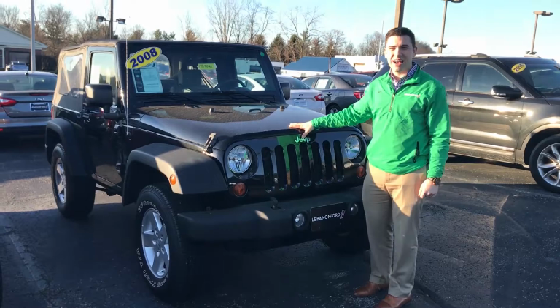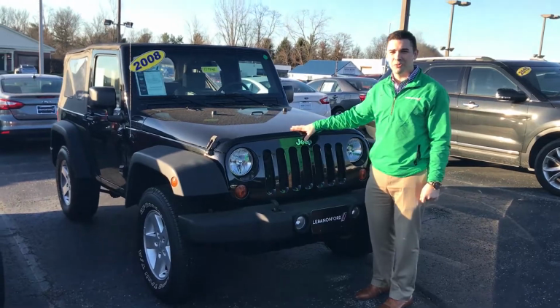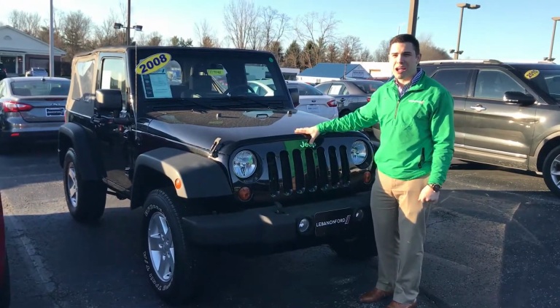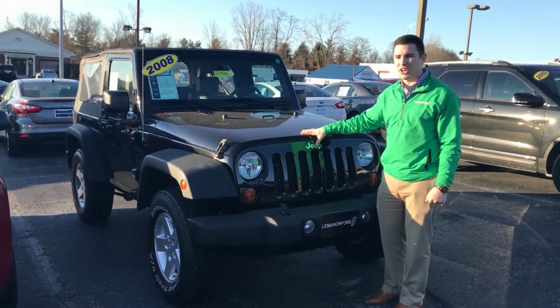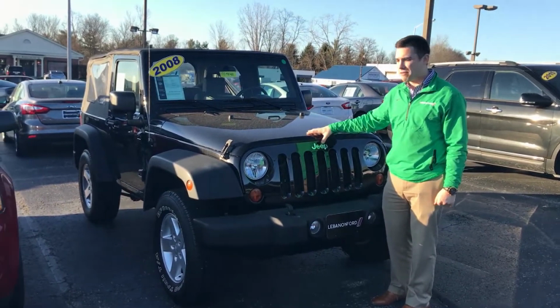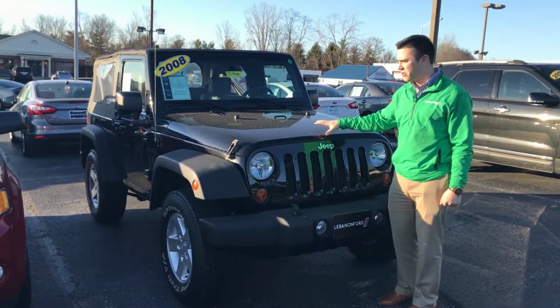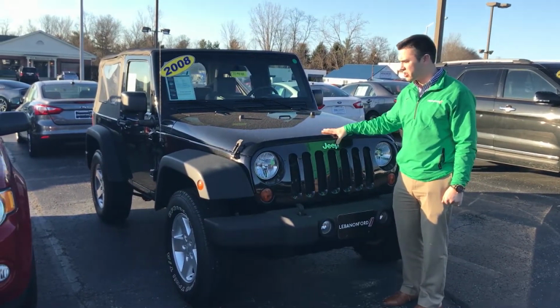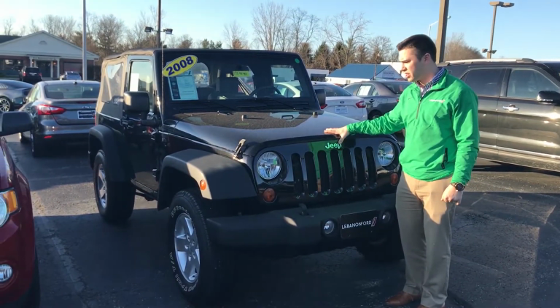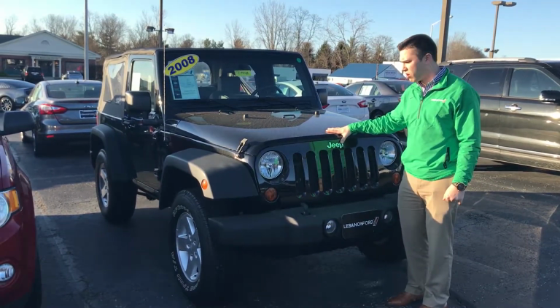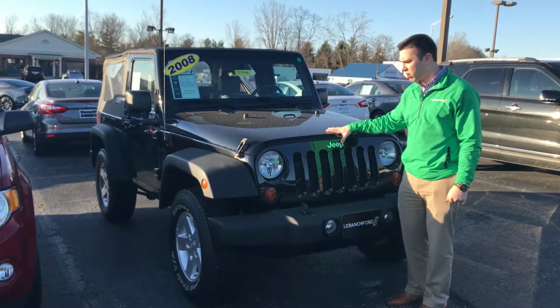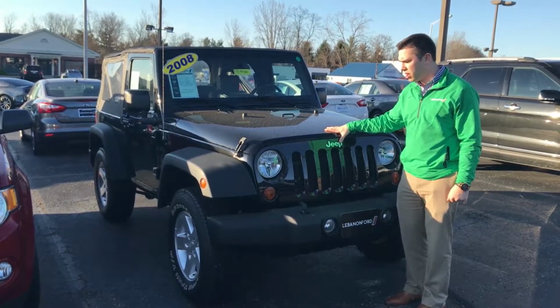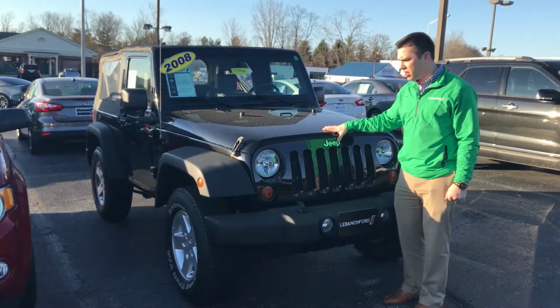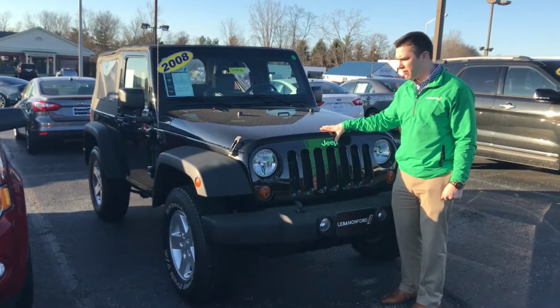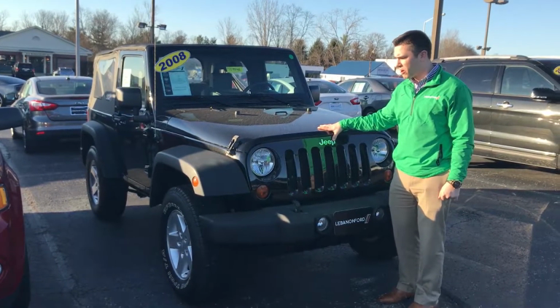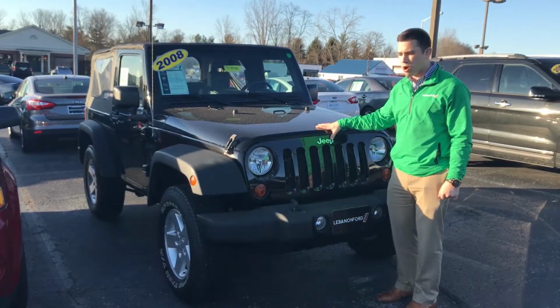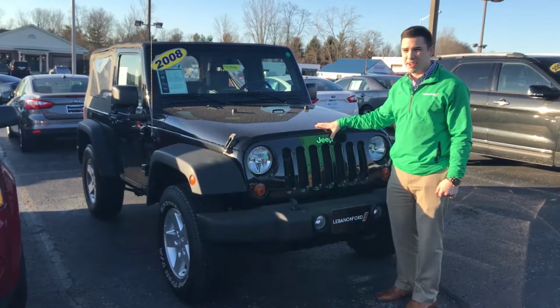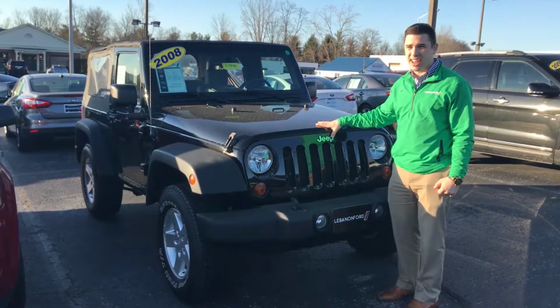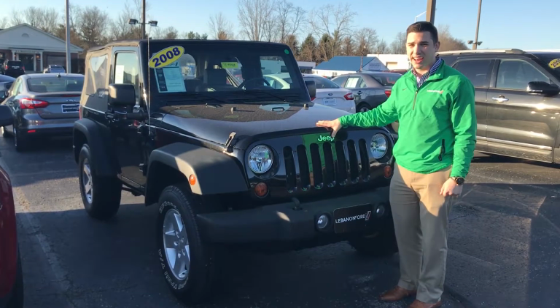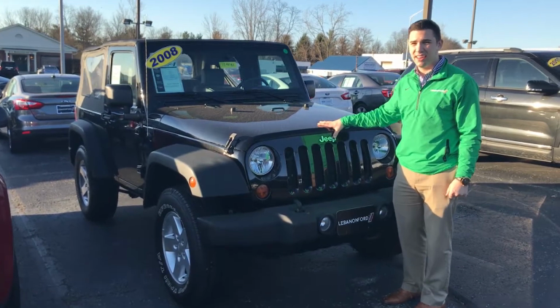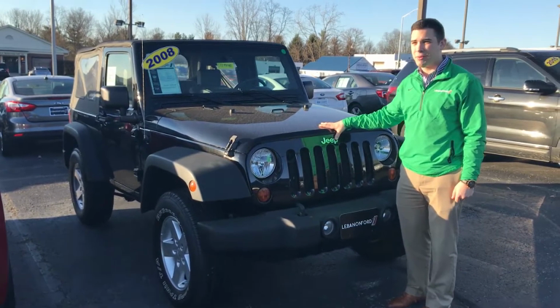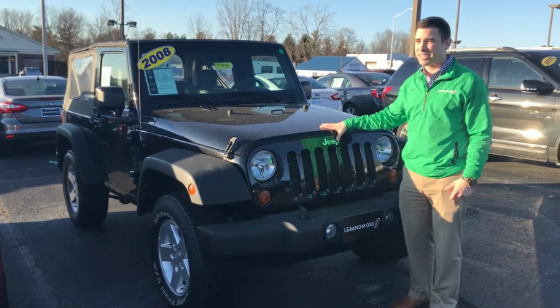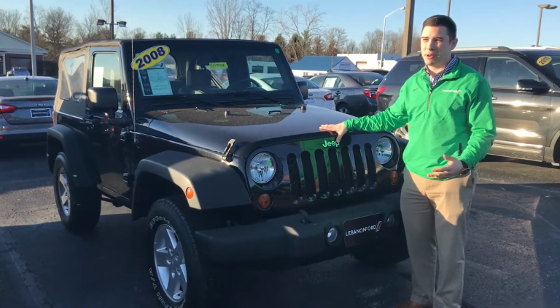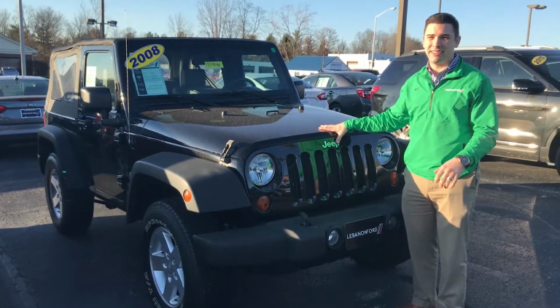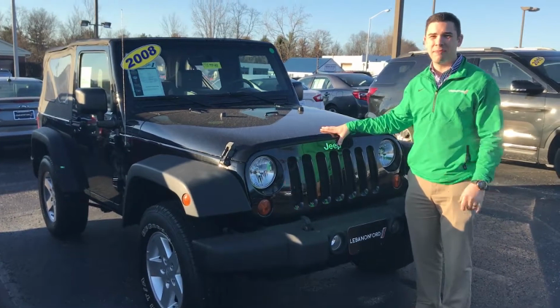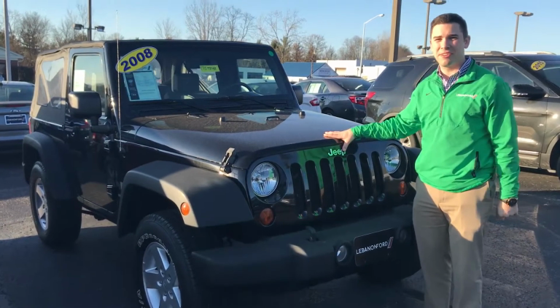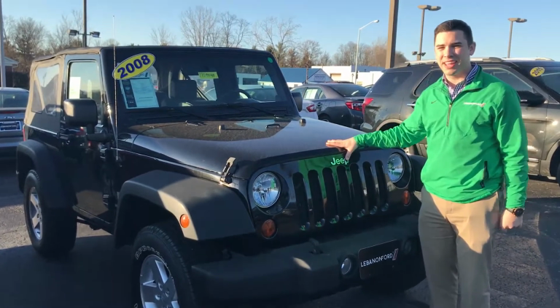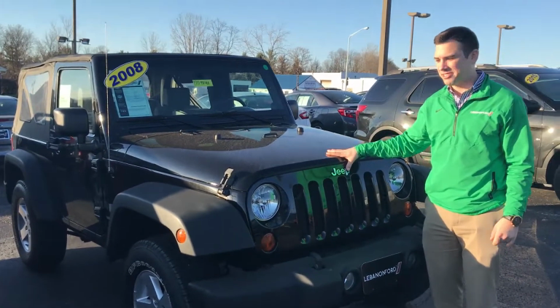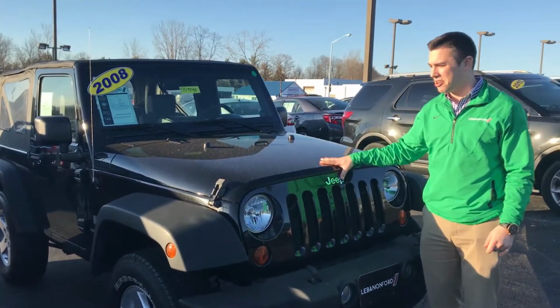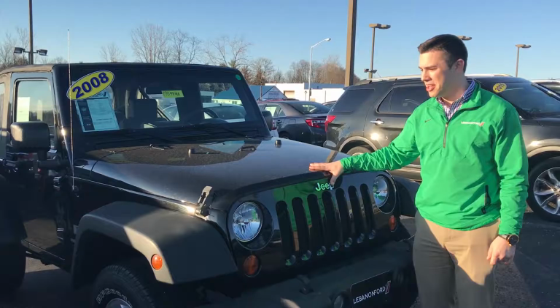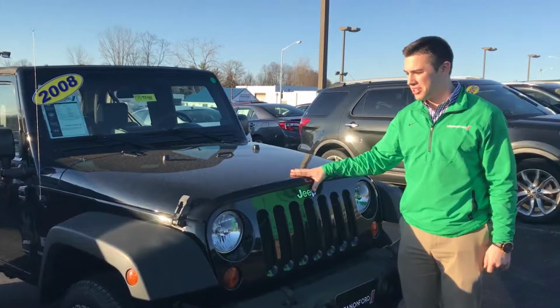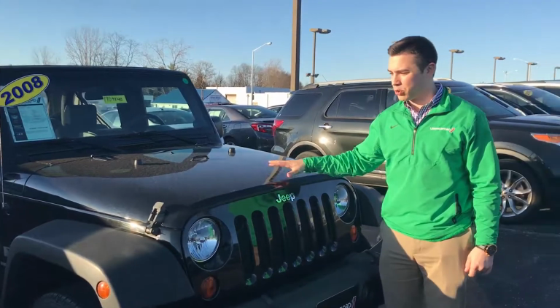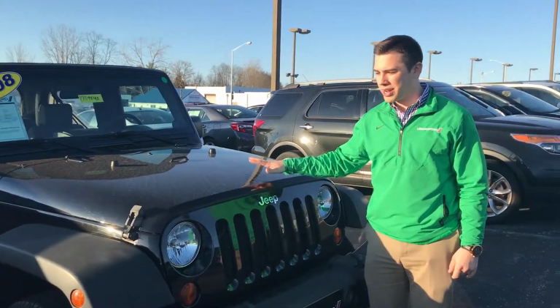Hey guys, Niko McClellan here at Lebanon Ford. Just want to take a second today to showcase some of our used inventory here on the lot.